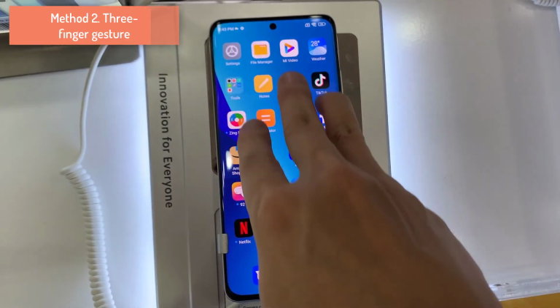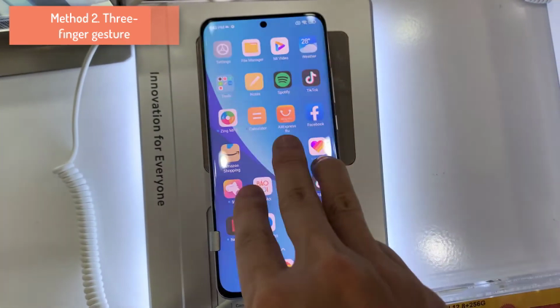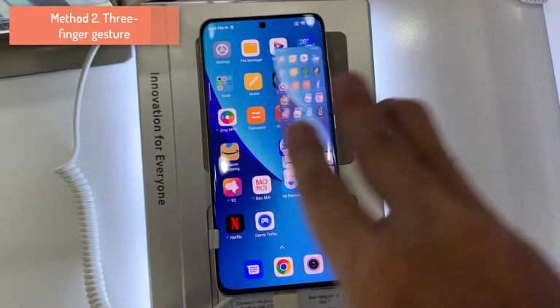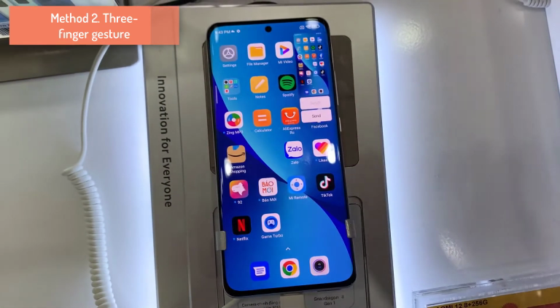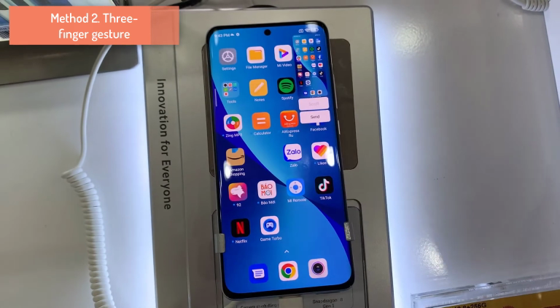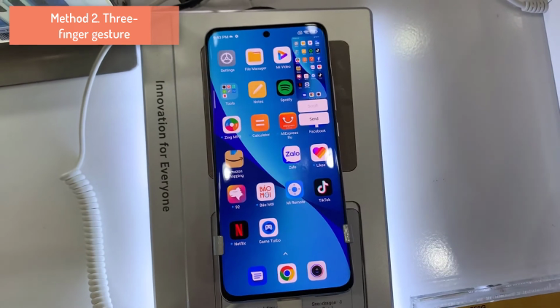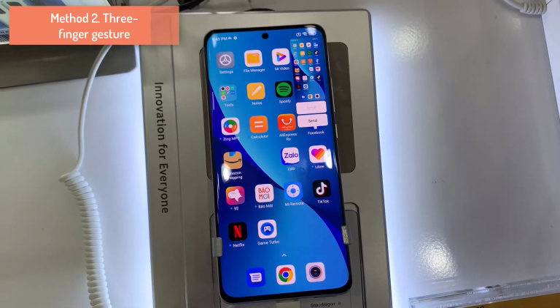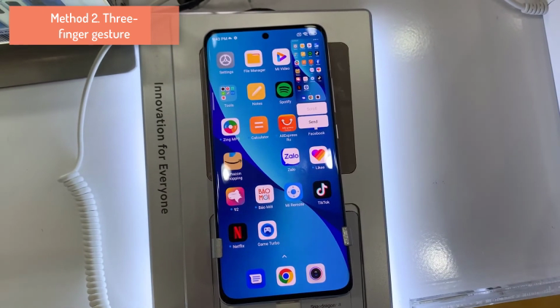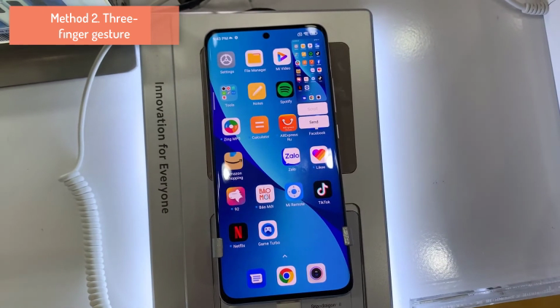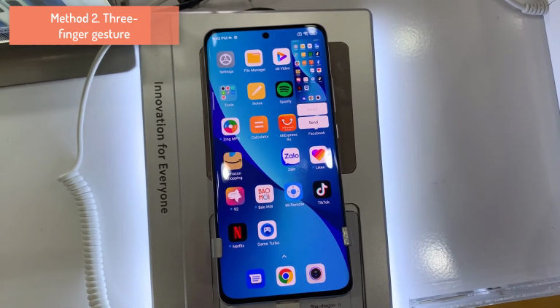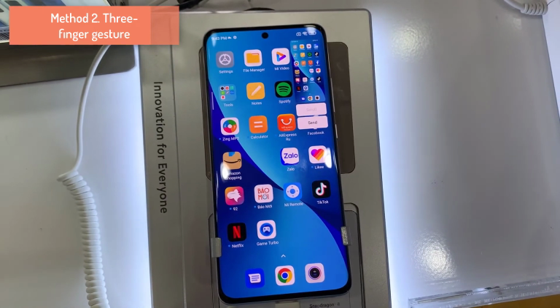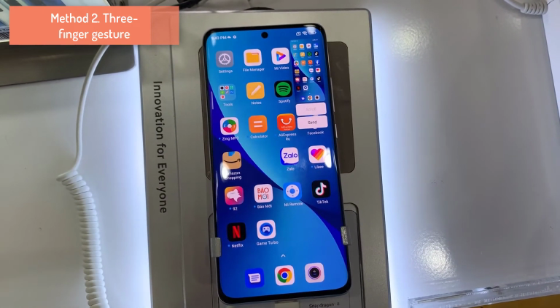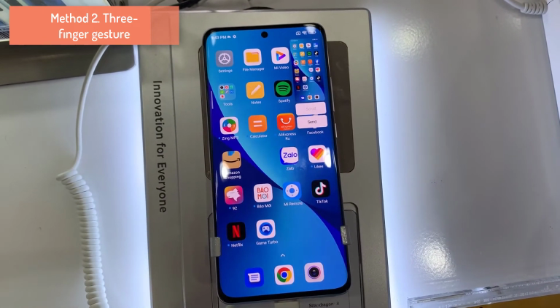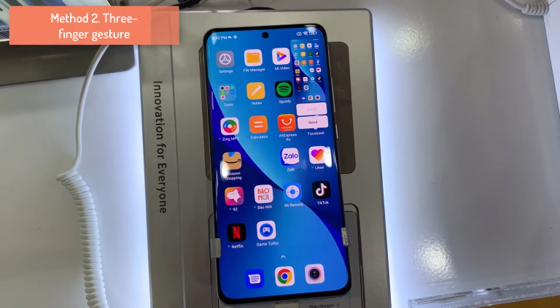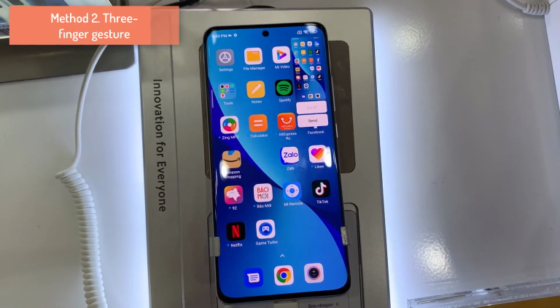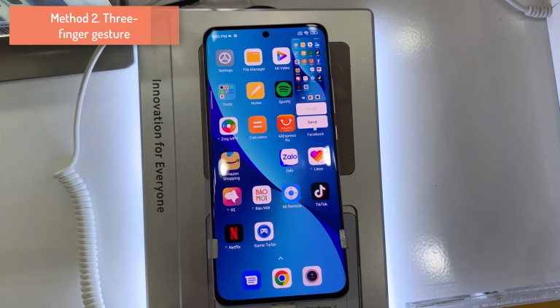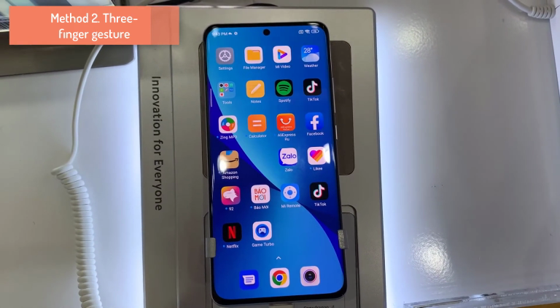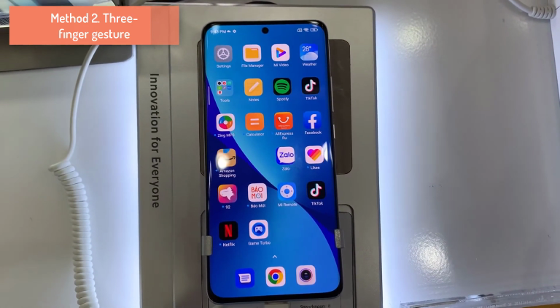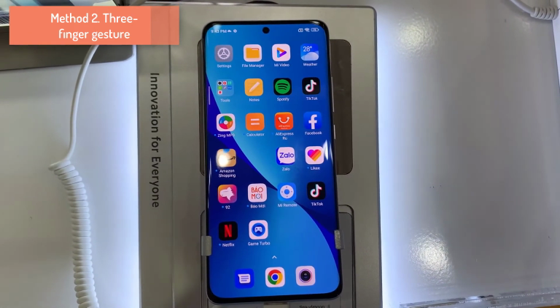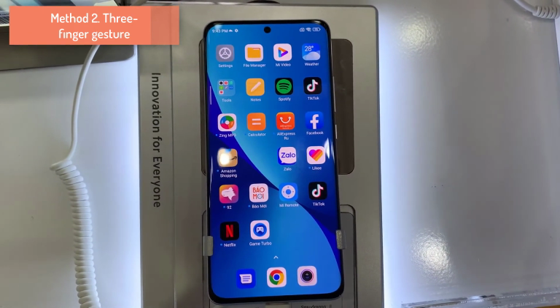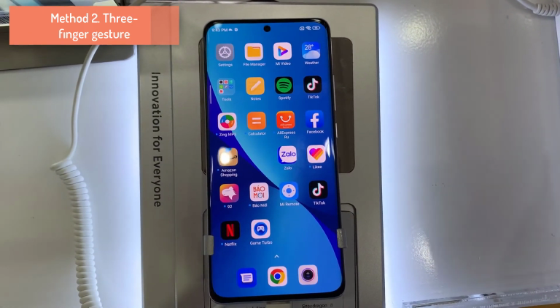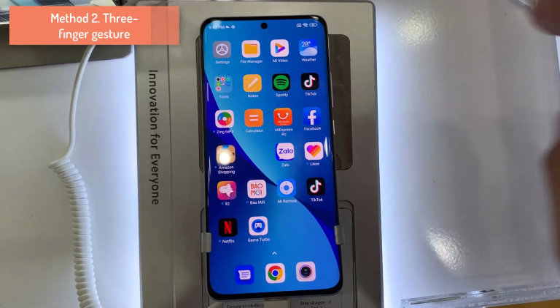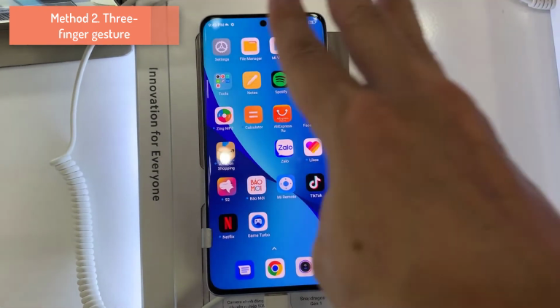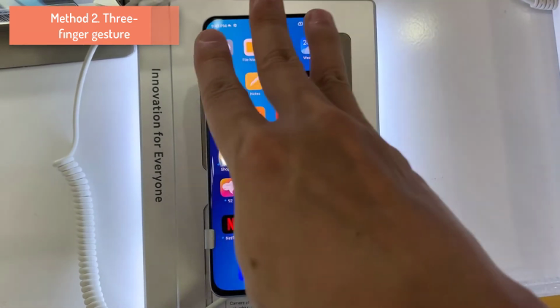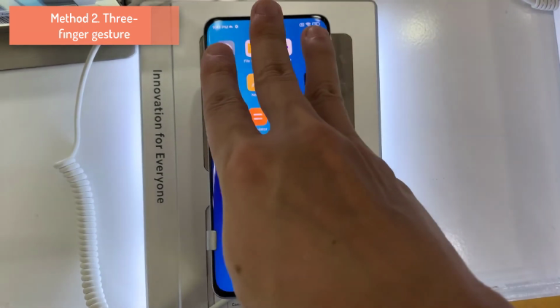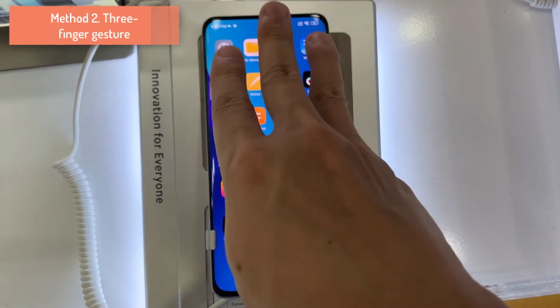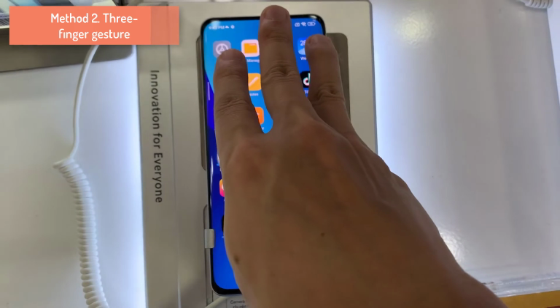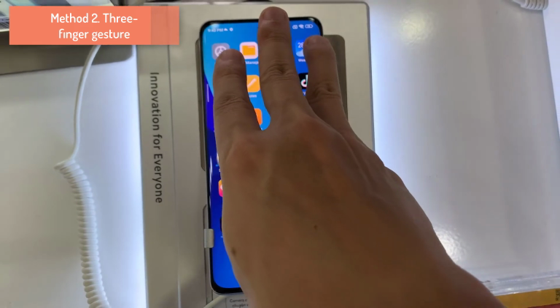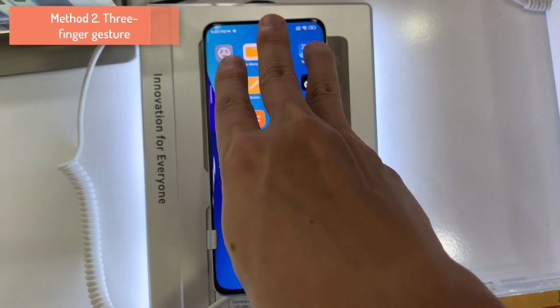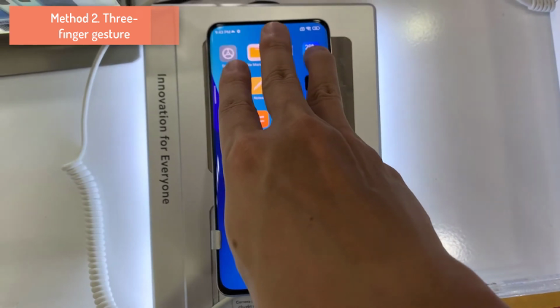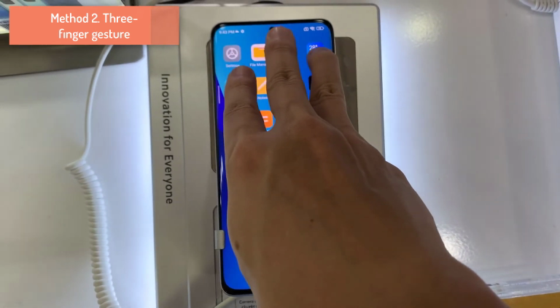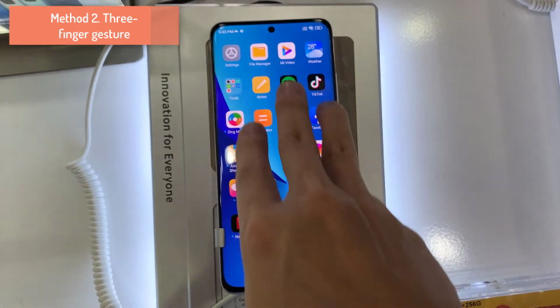Additionally, you can use the three-finger gesture. This is a built-in functionality on Xiaomi phones.